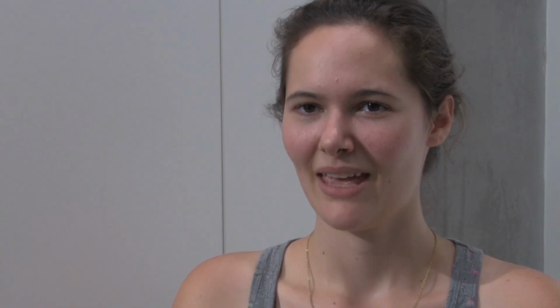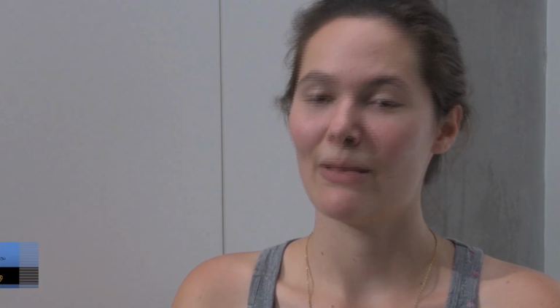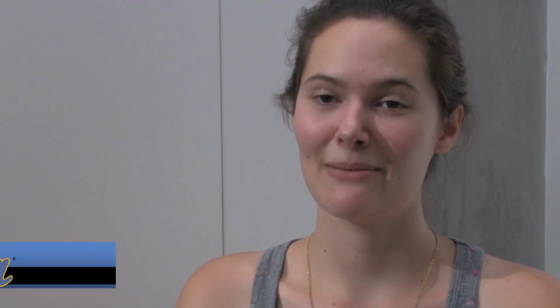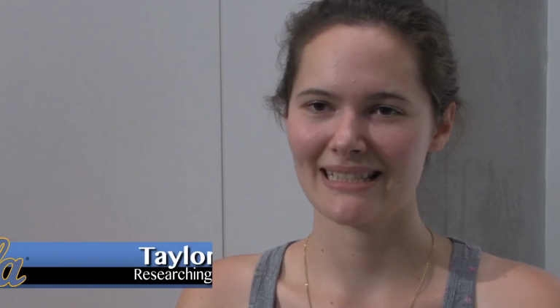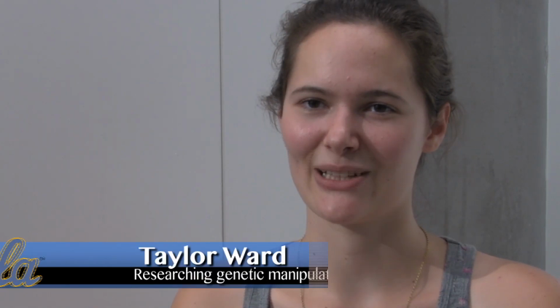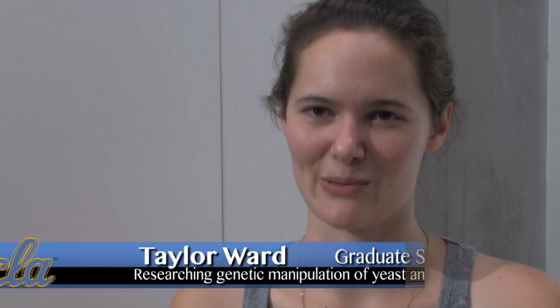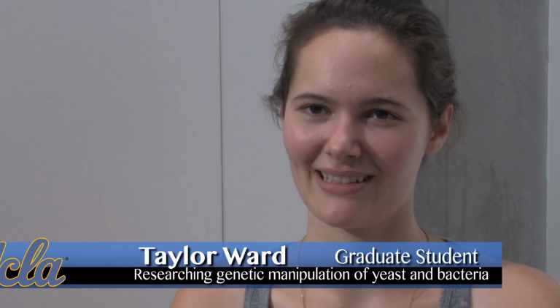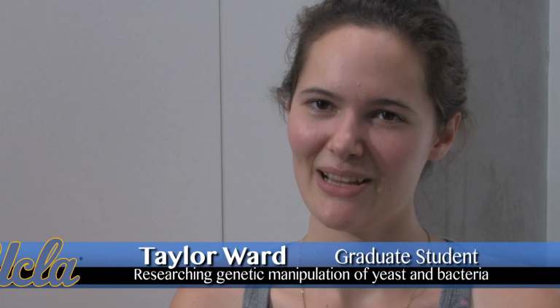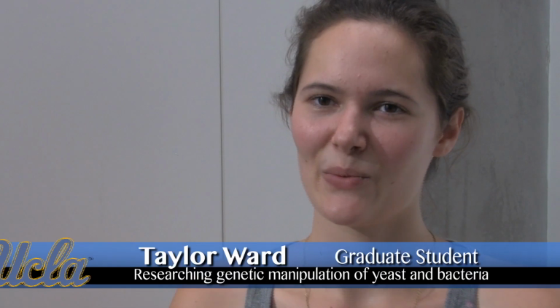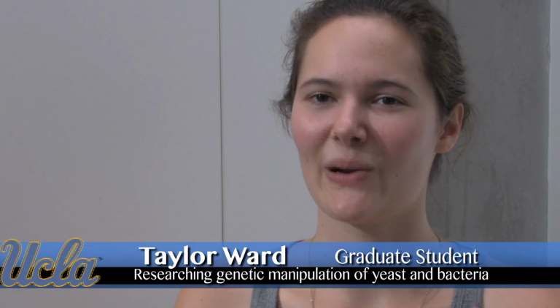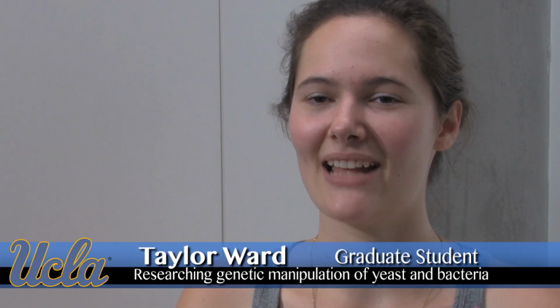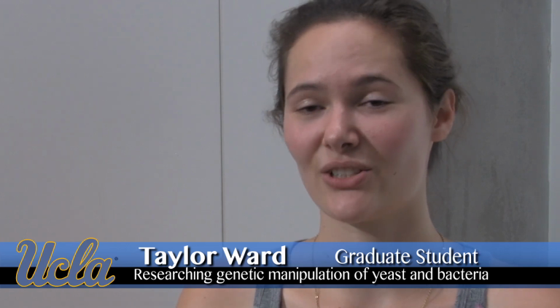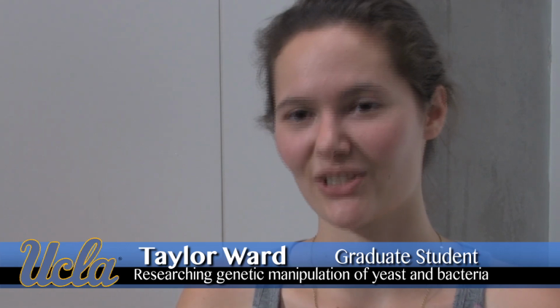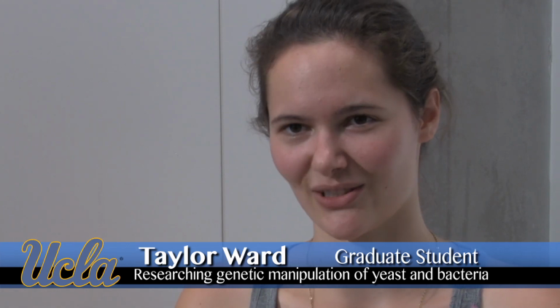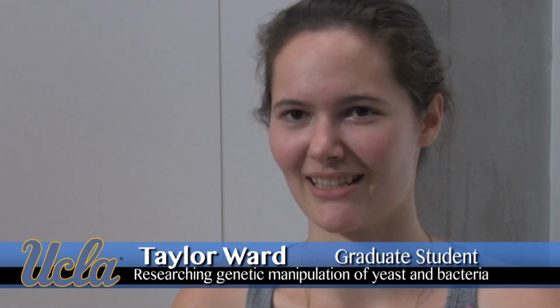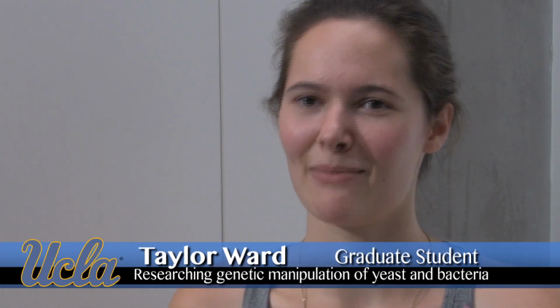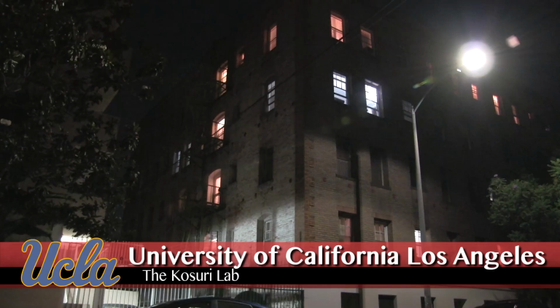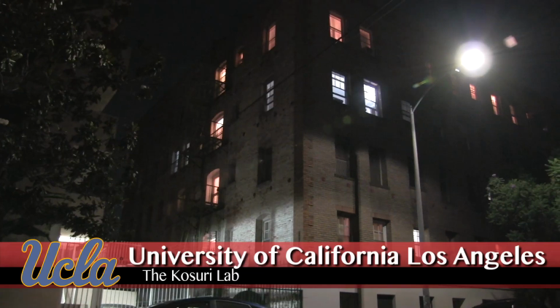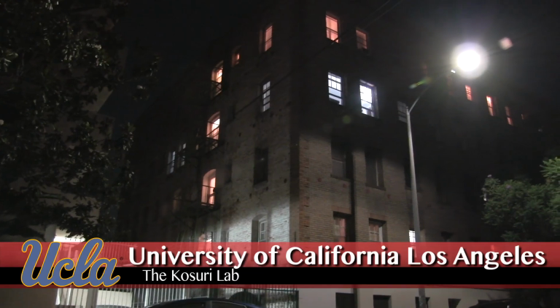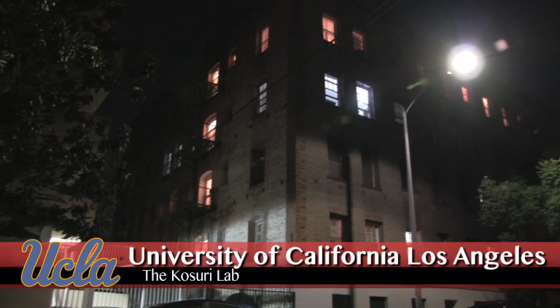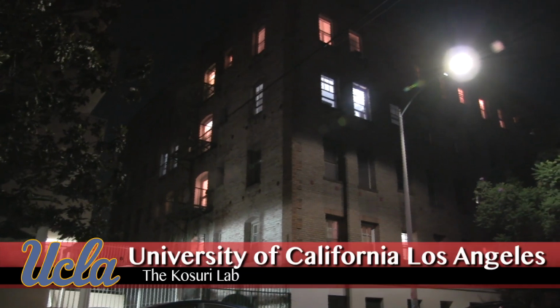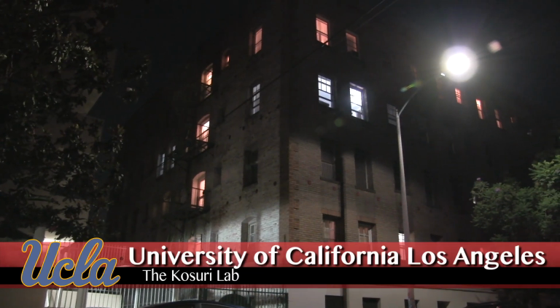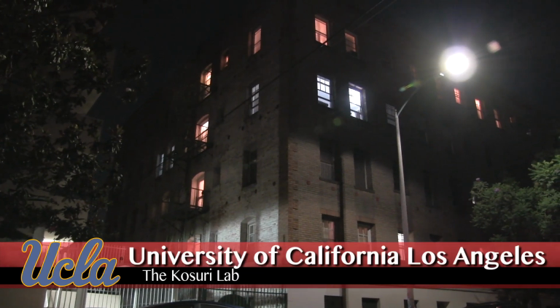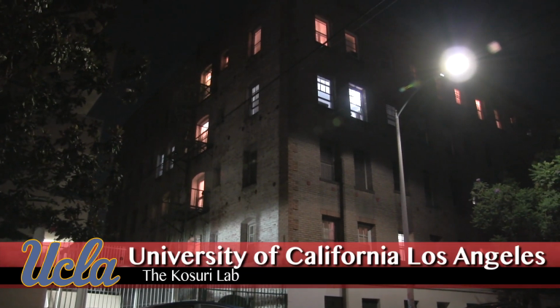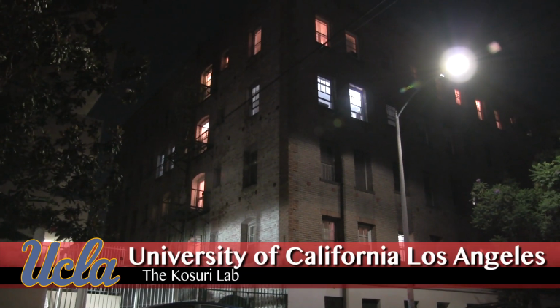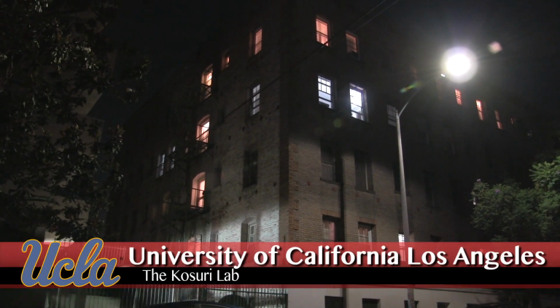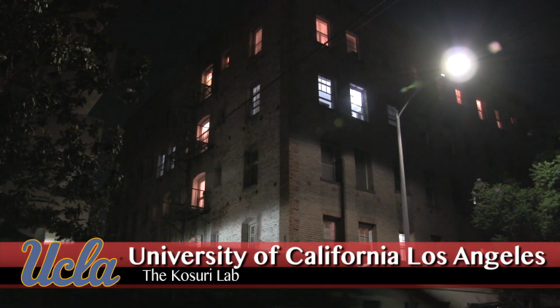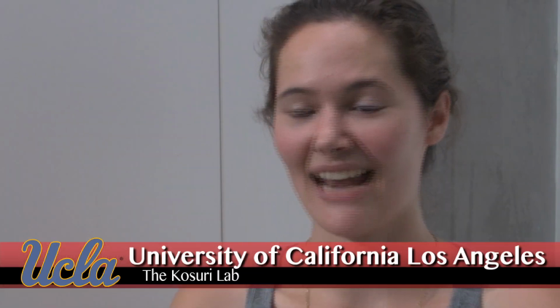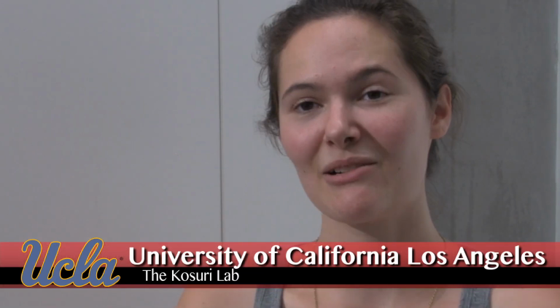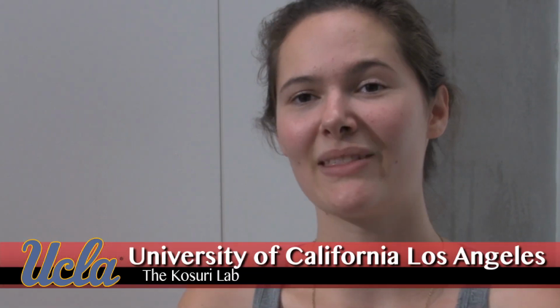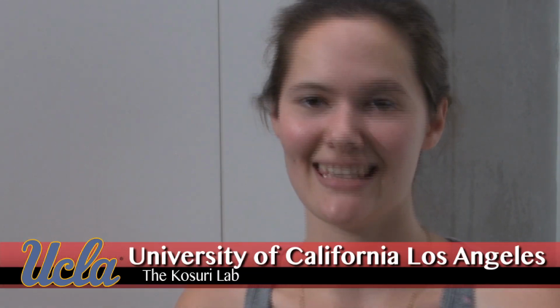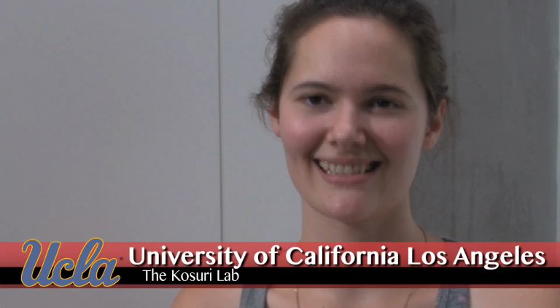My name is Taylor Ward. We're at Dr. Krasuri's lab in the Molecular Biology Institute at UCLA, and I work with yeast.